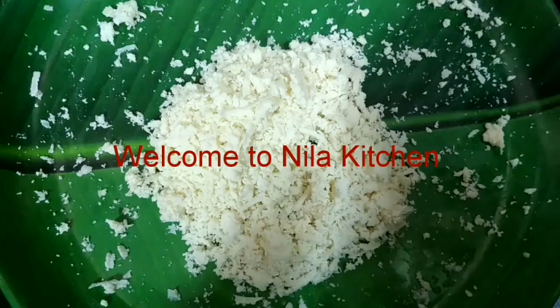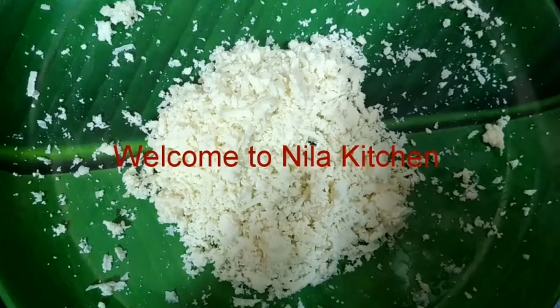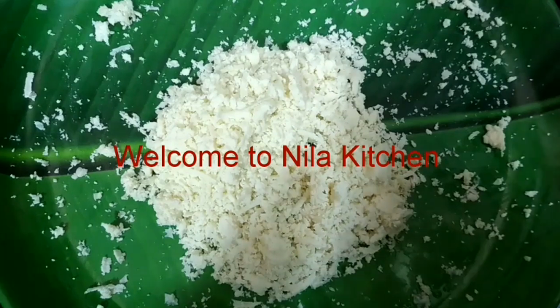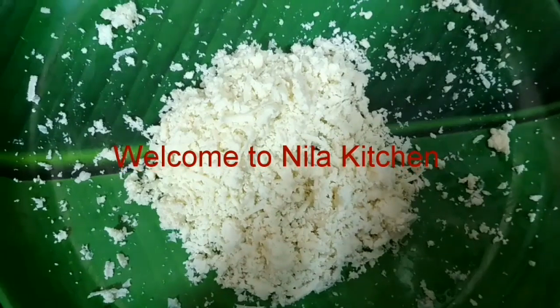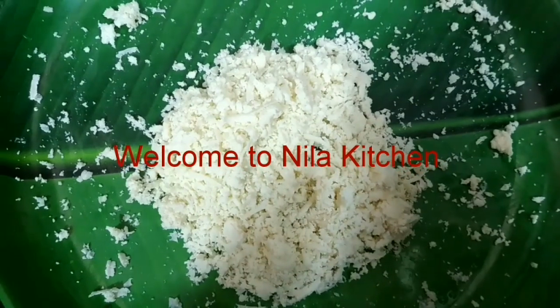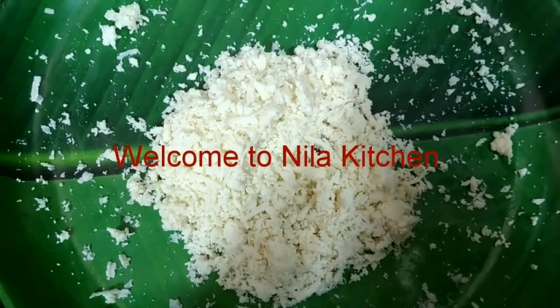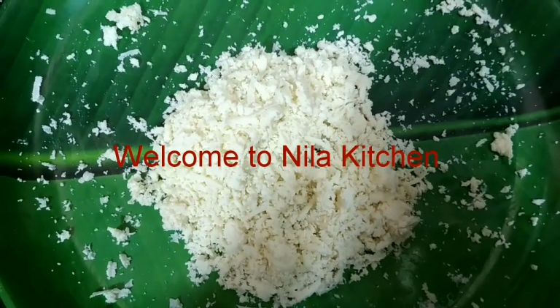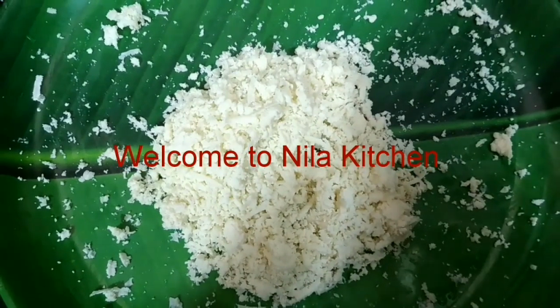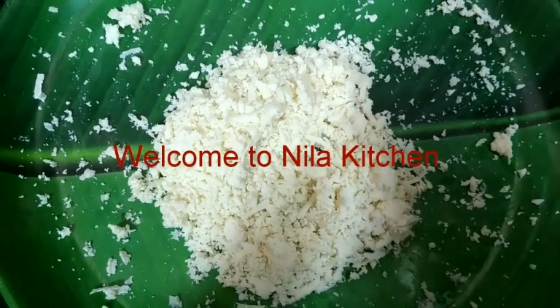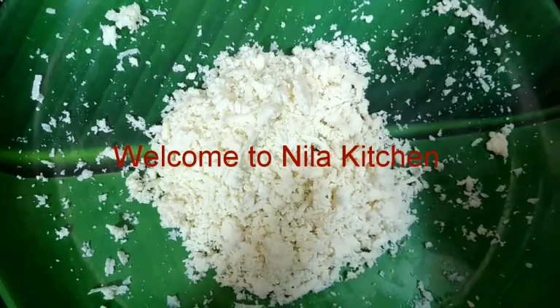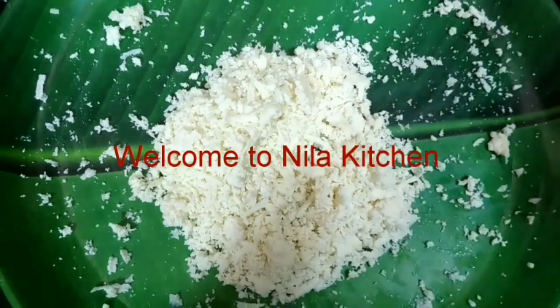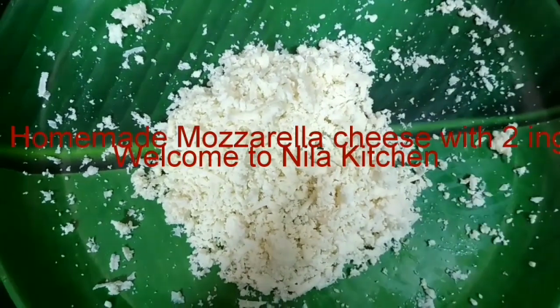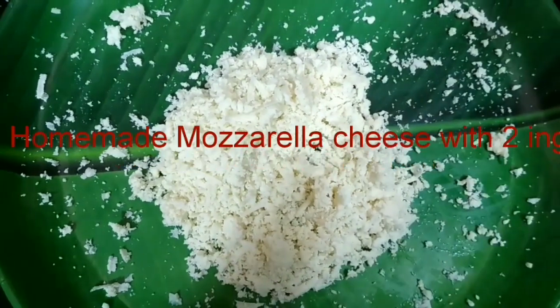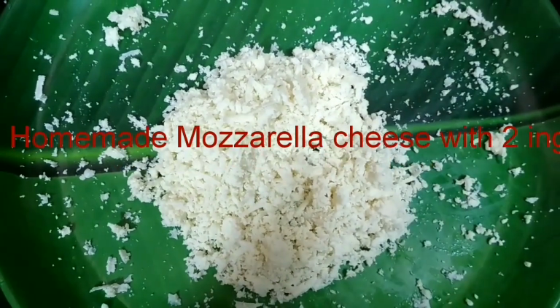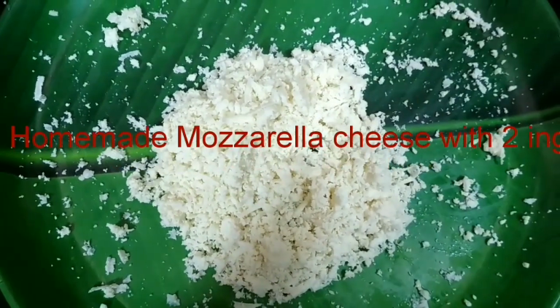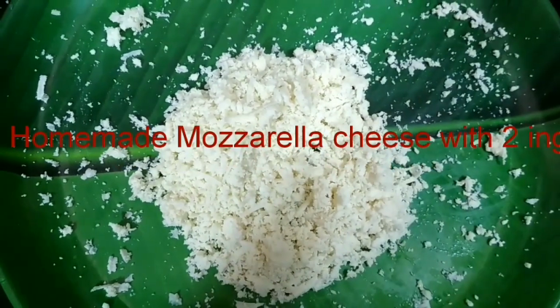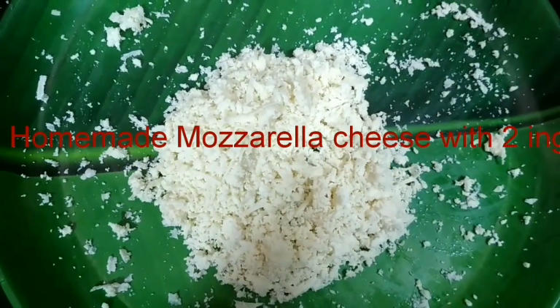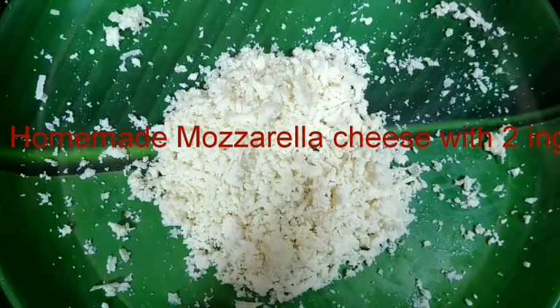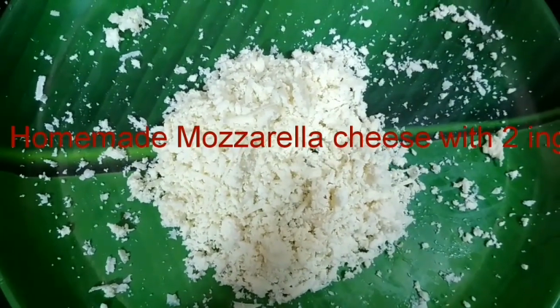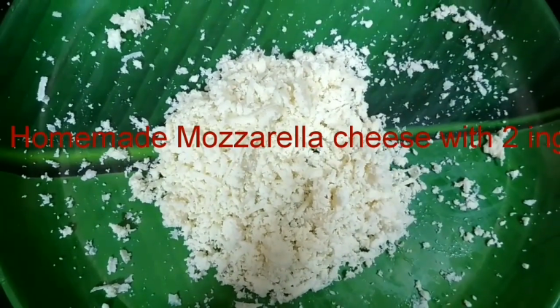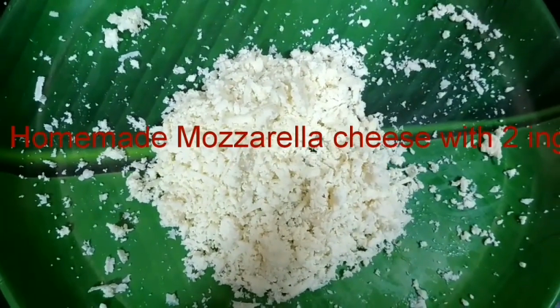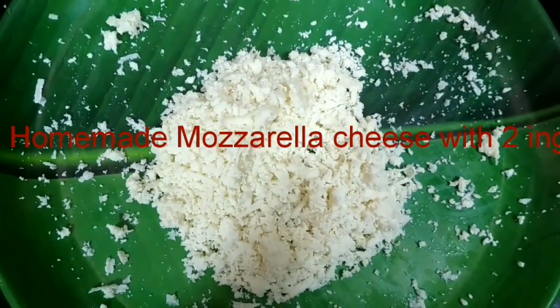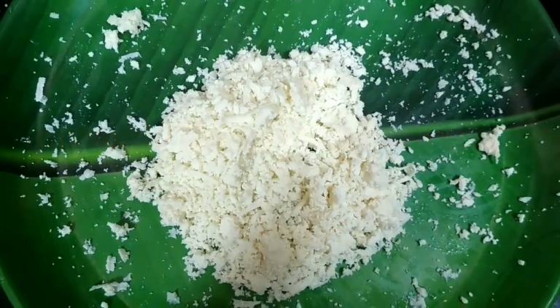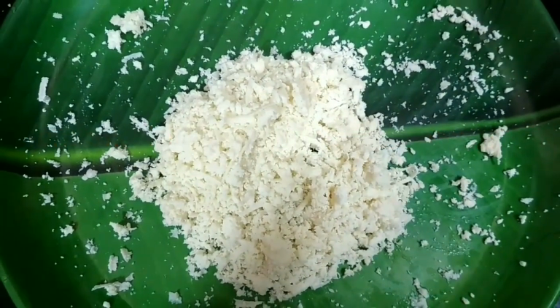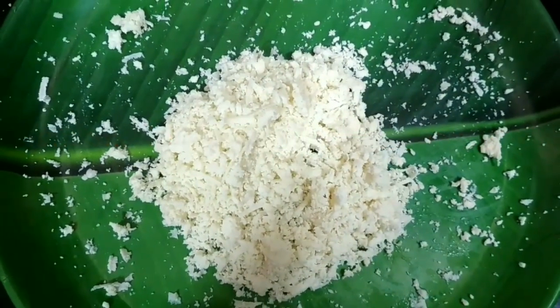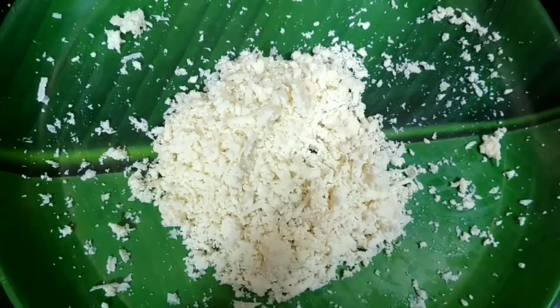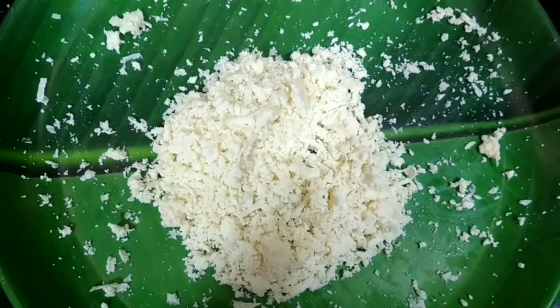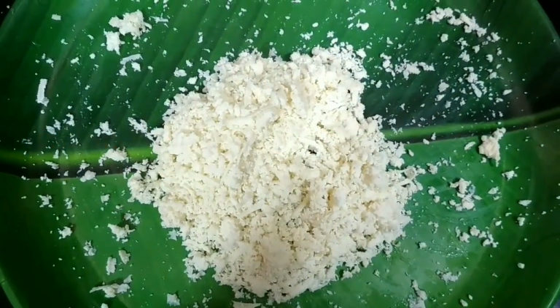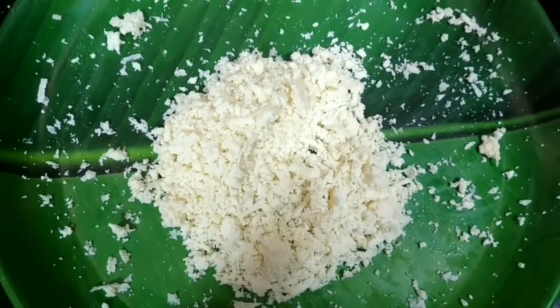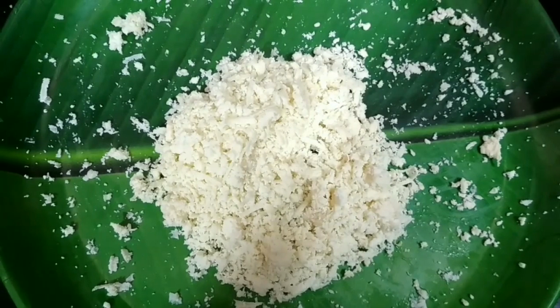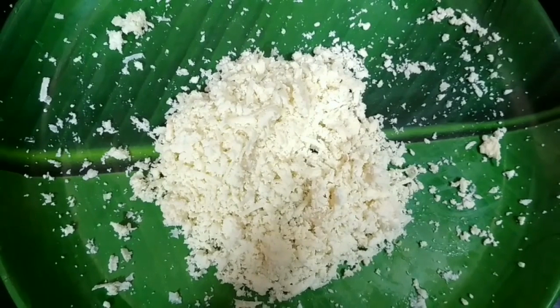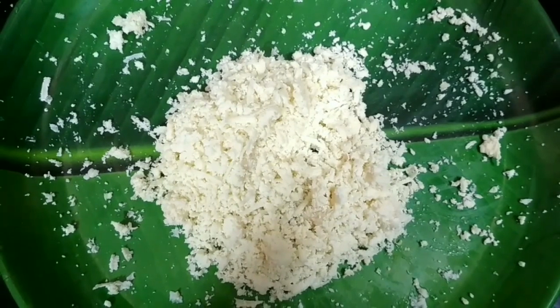Hello friends, welcome to Nila Kitchen. I am making mozzarella cheese in my house.